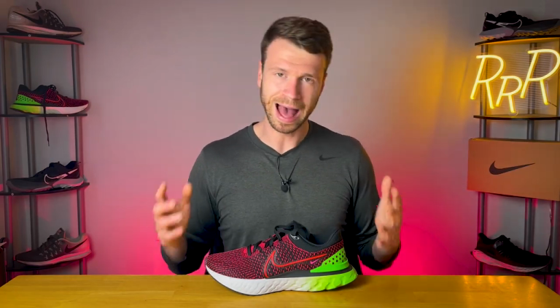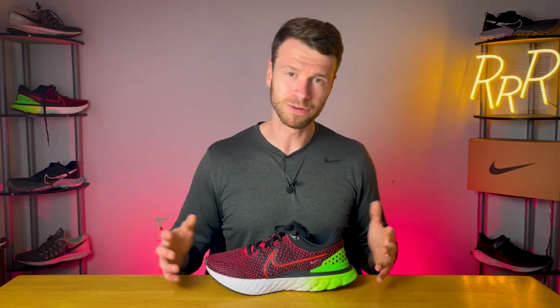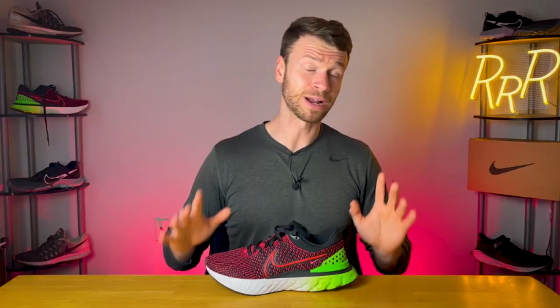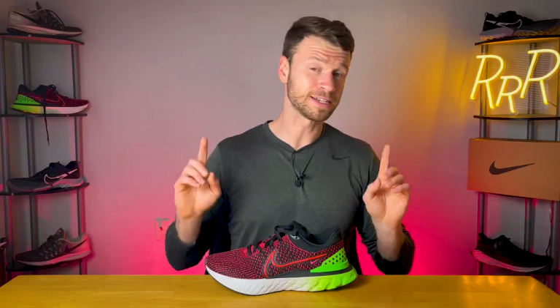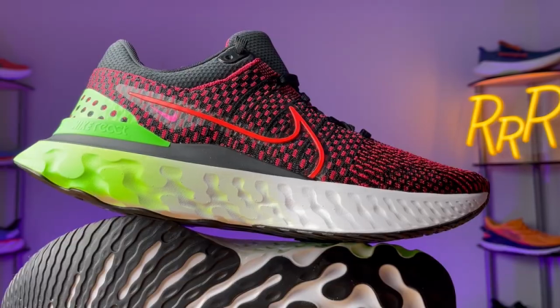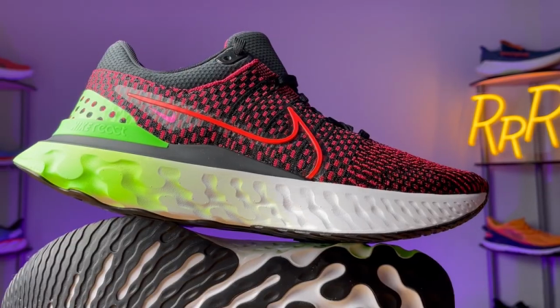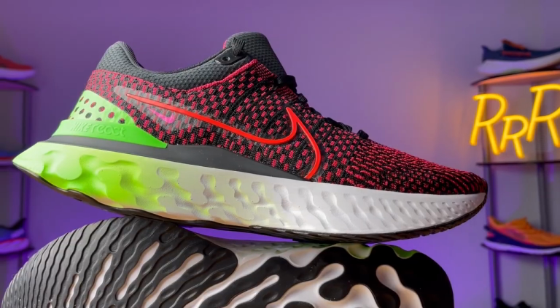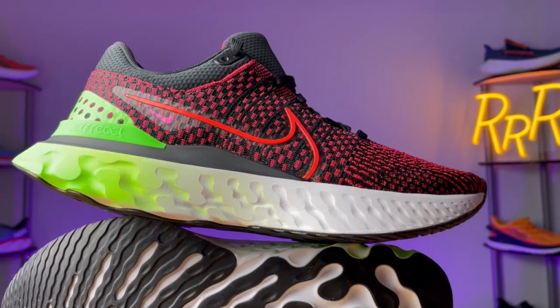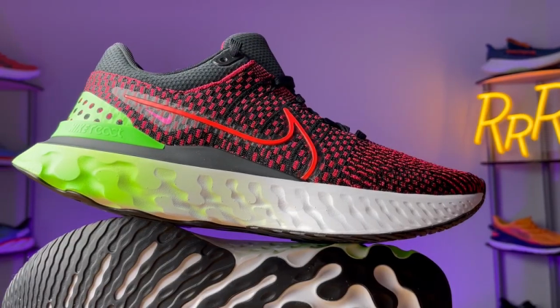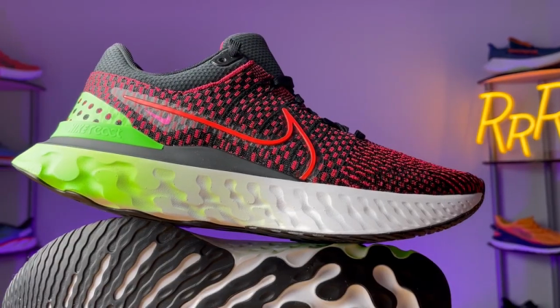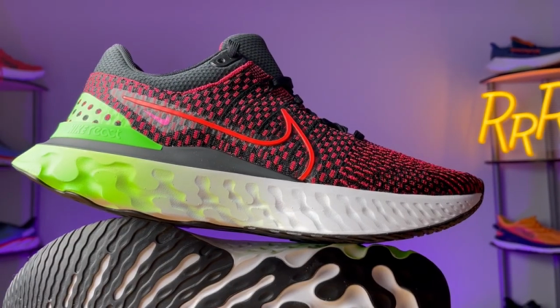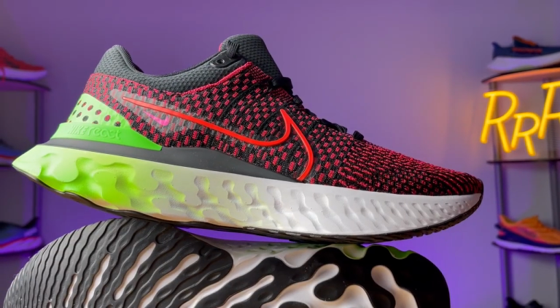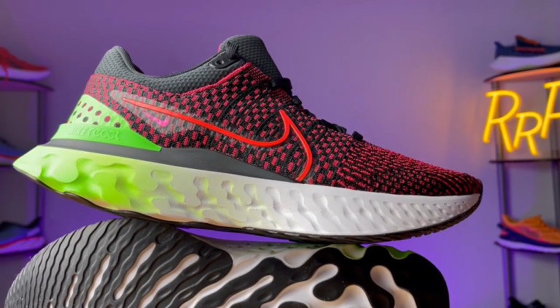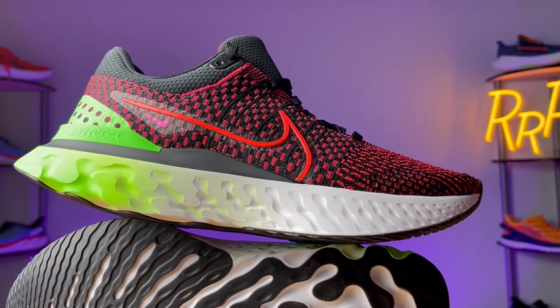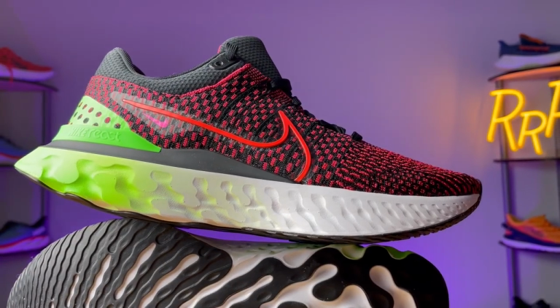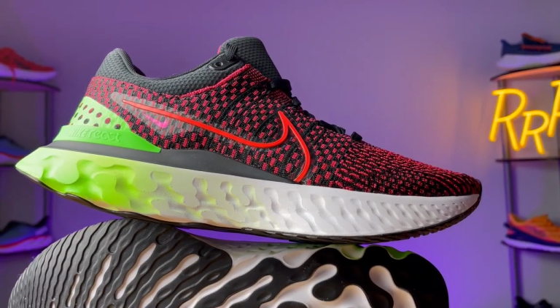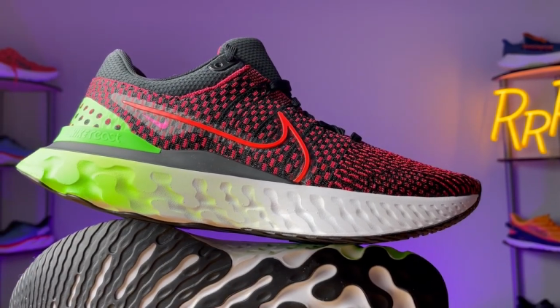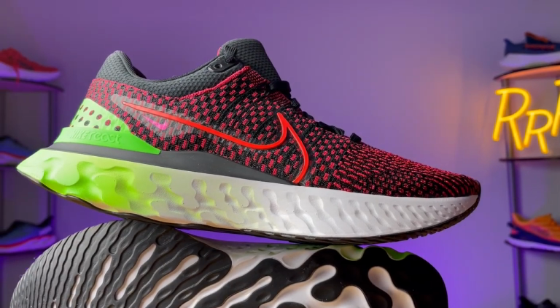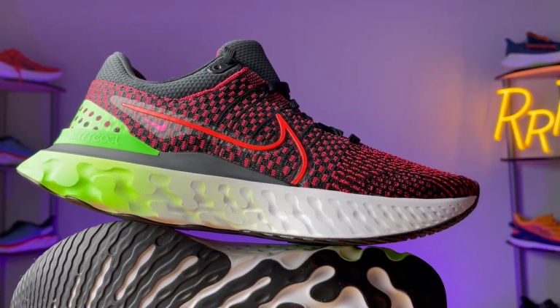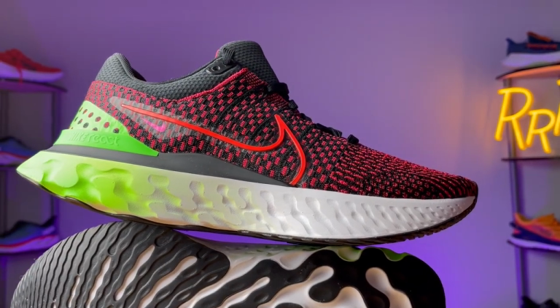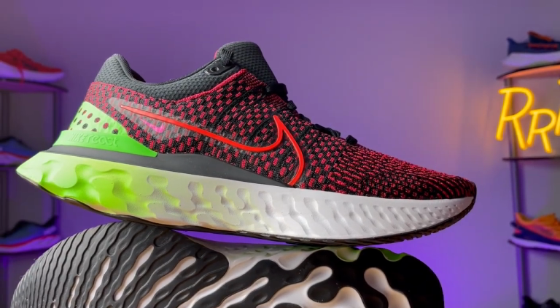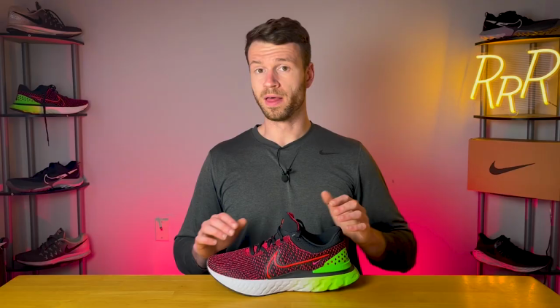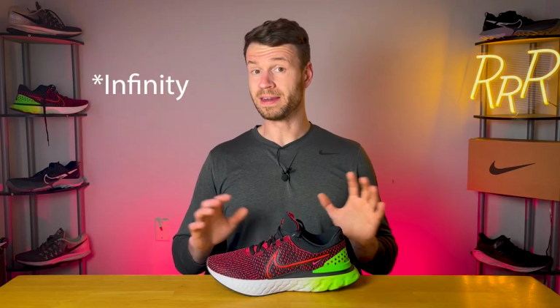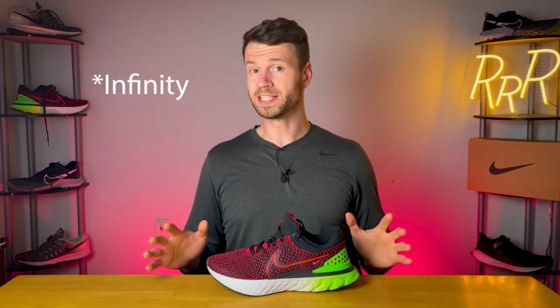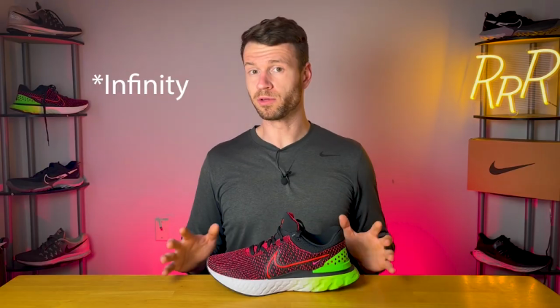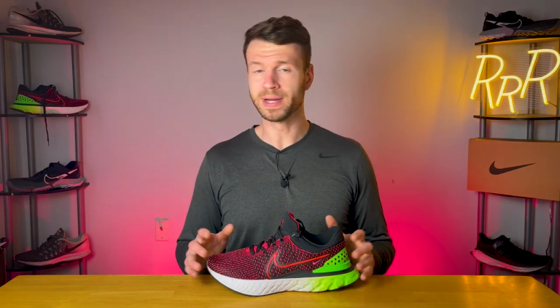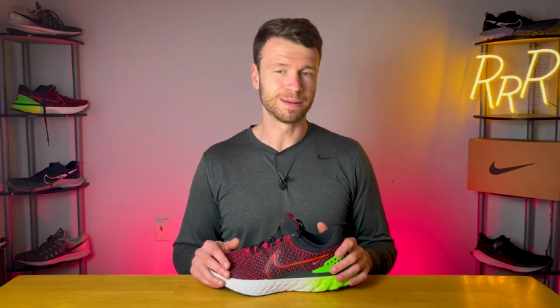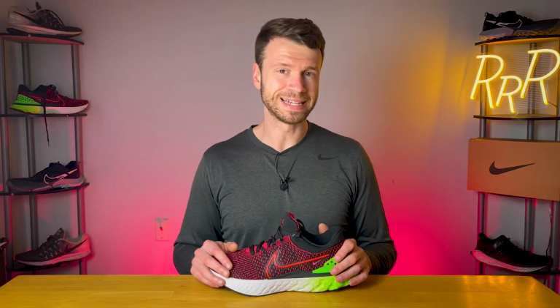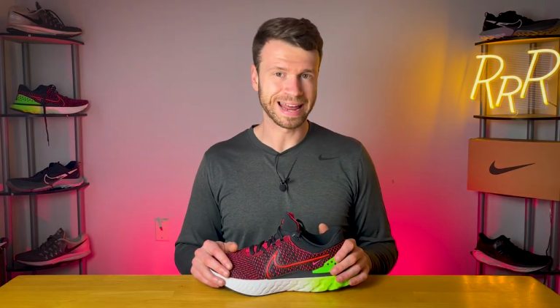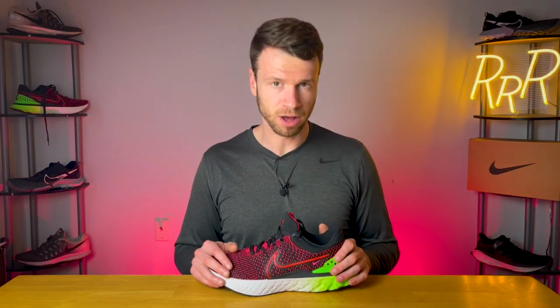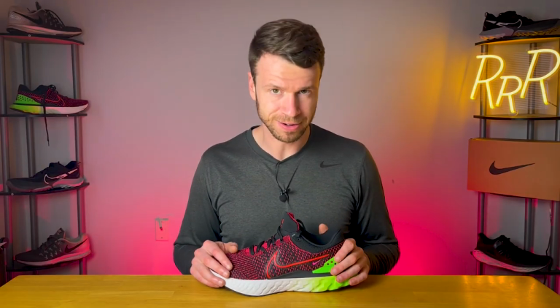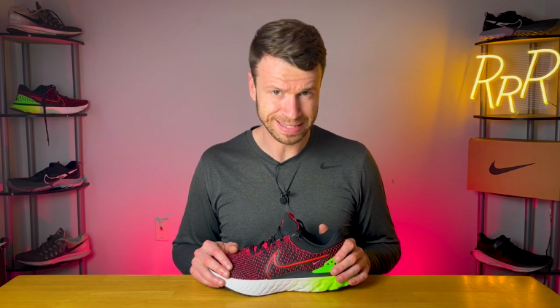I always say you should stretch and strengthen if you really want to keep running. However, at least according to Nike and their research, they say that this shoe will help reduce injuries. The Infinity 3 comes in at $160.